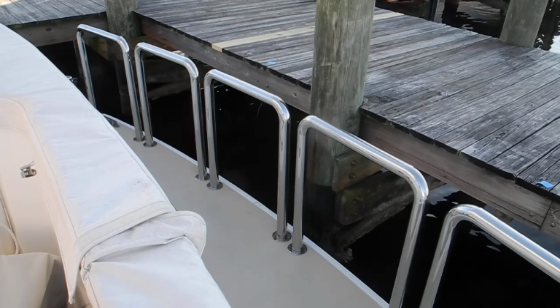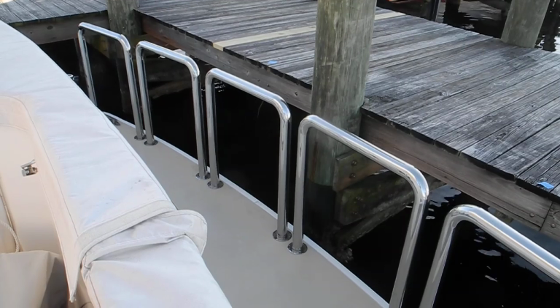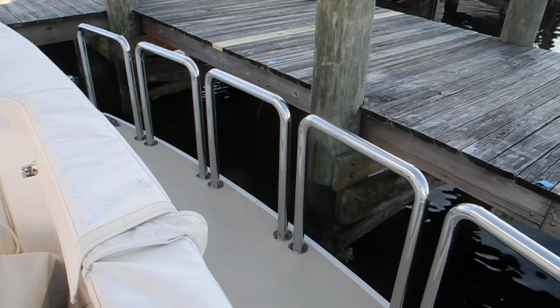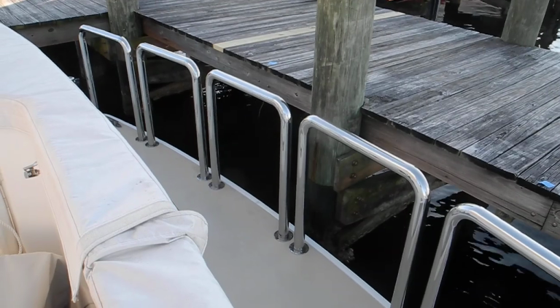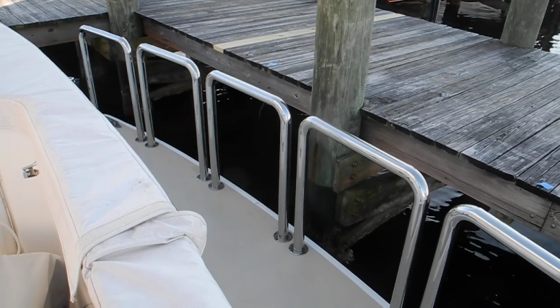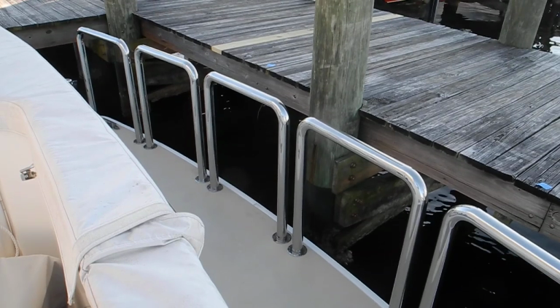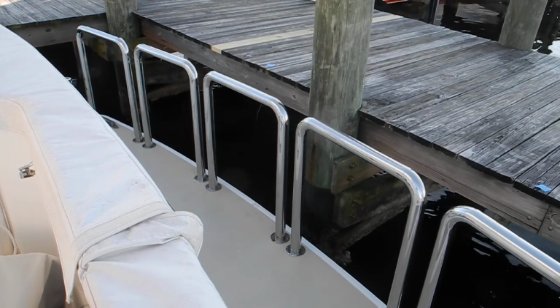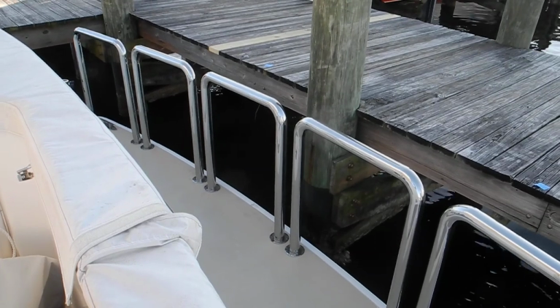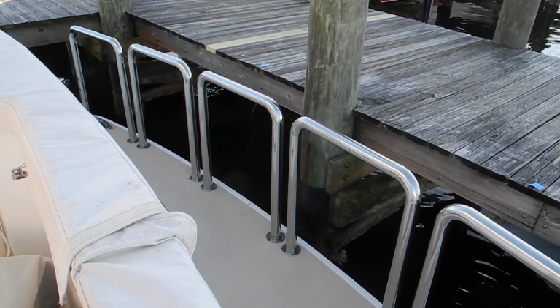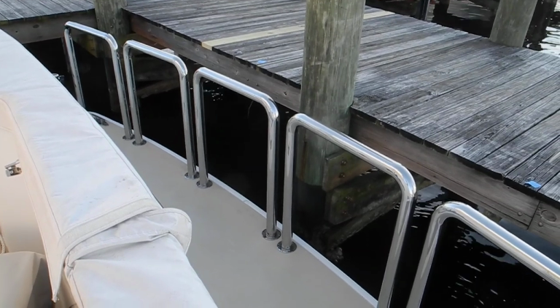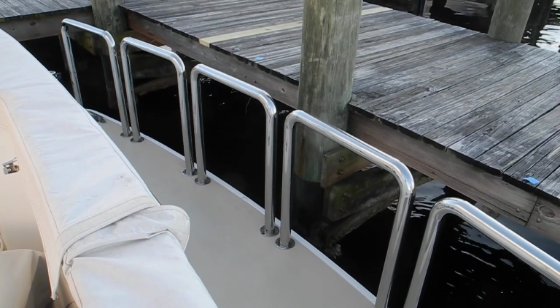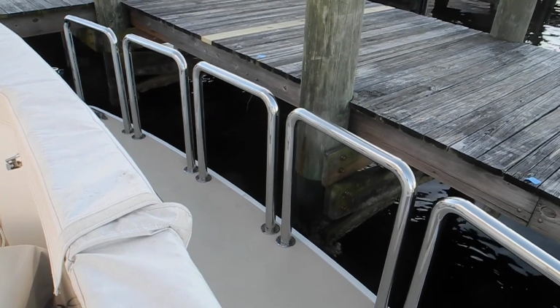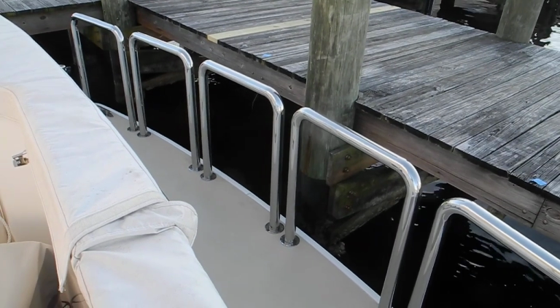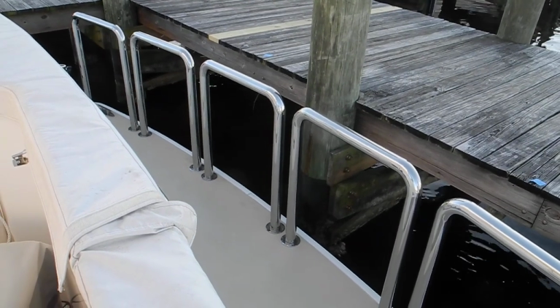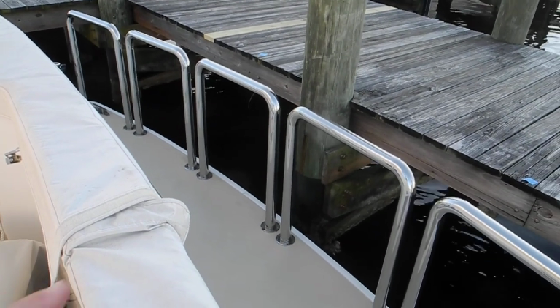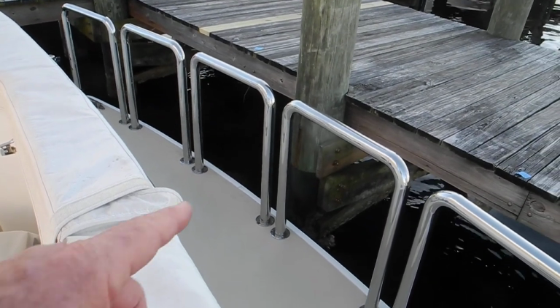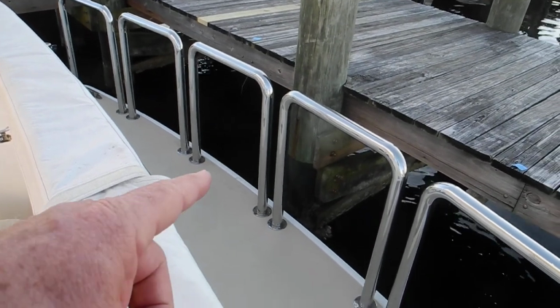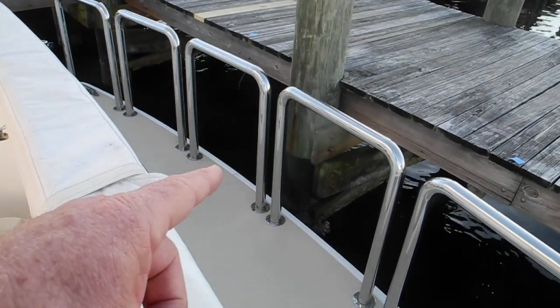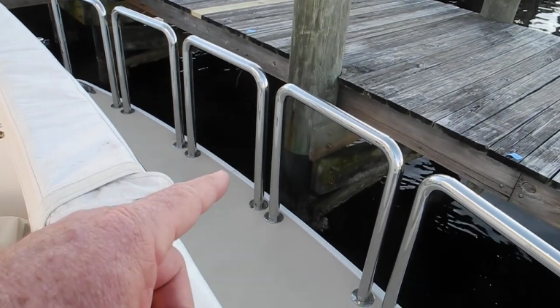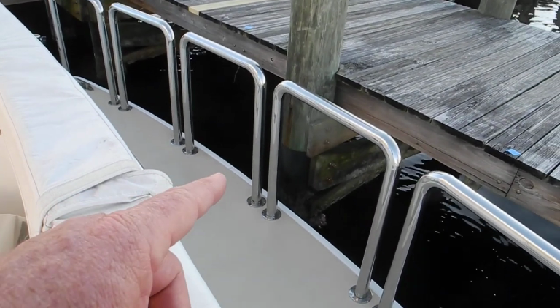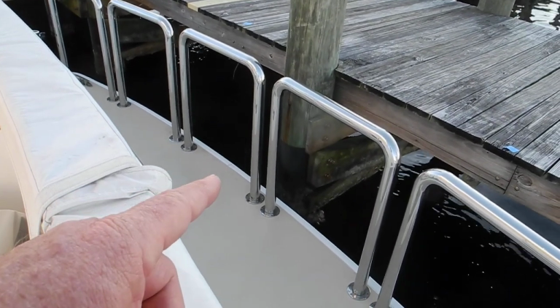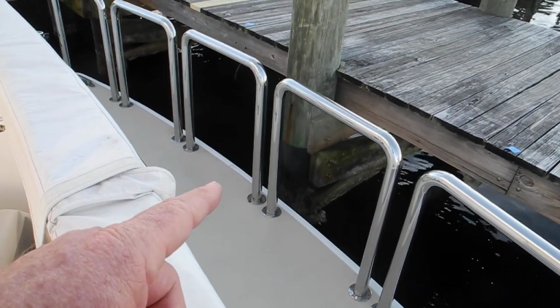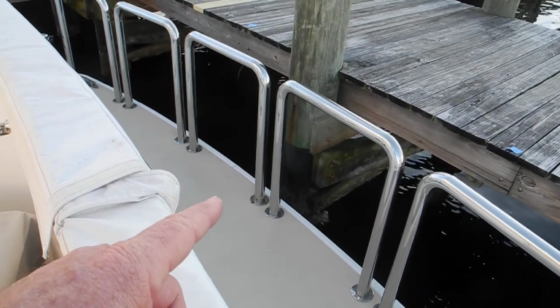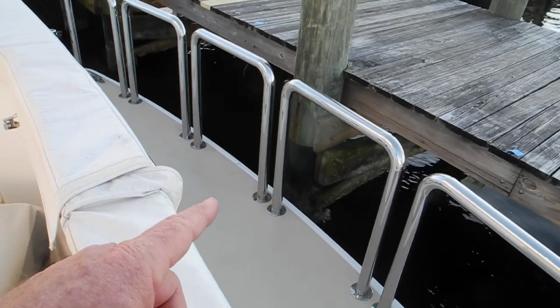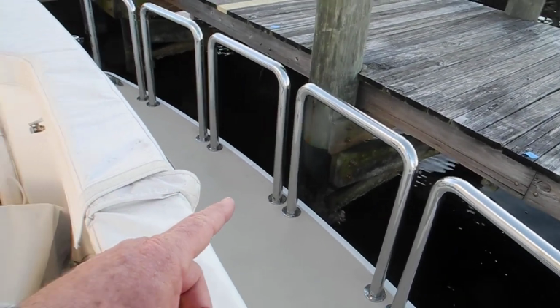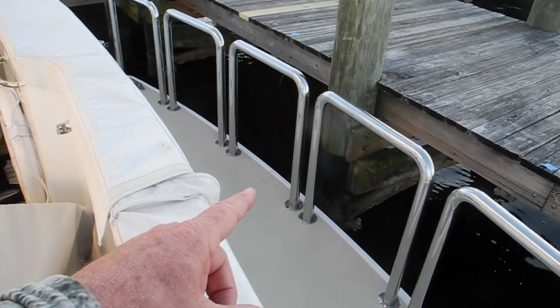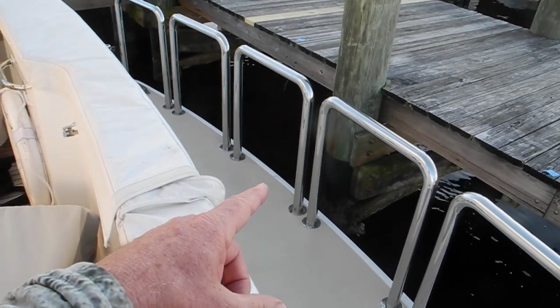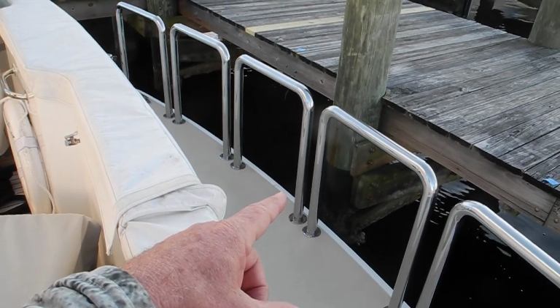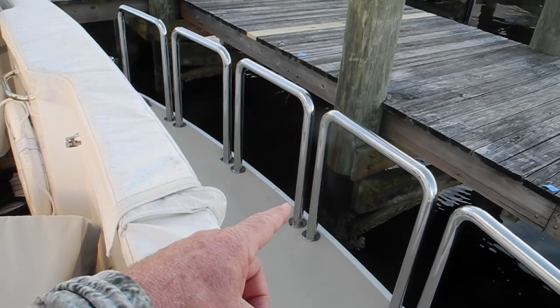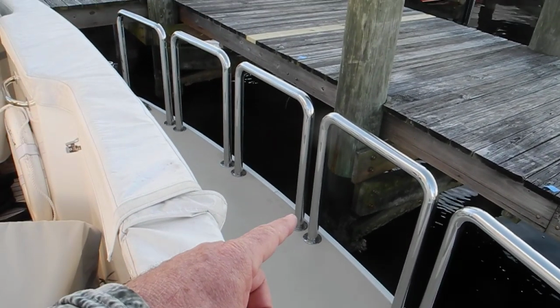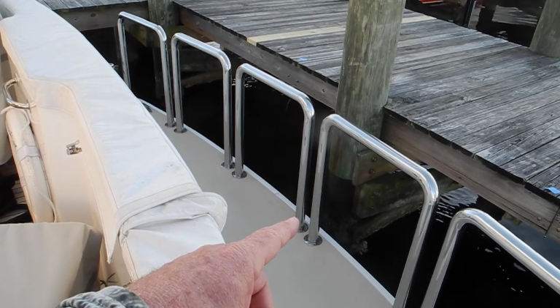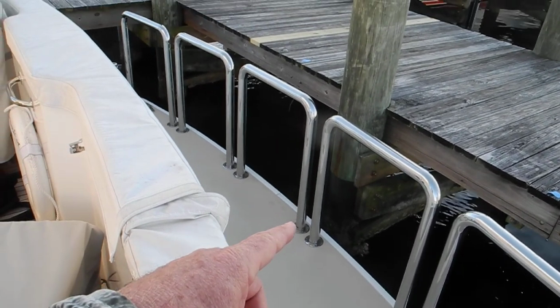Okay, Charles. Look here, we don't need a spring line. We're touching the dock.